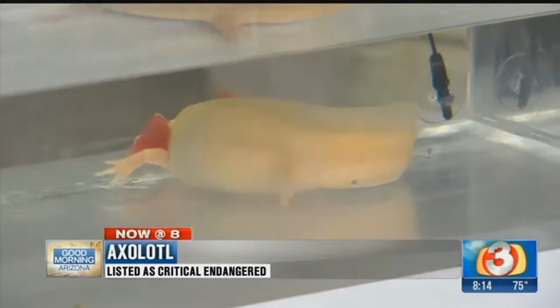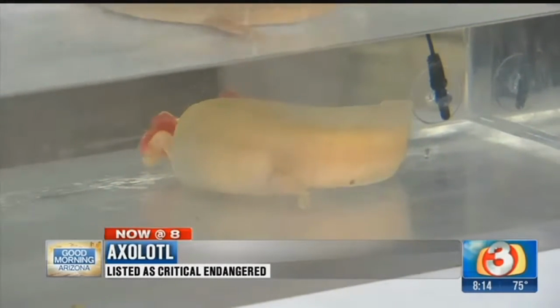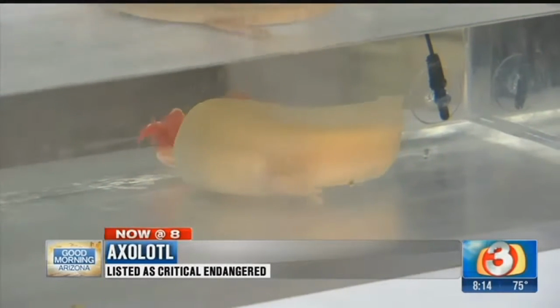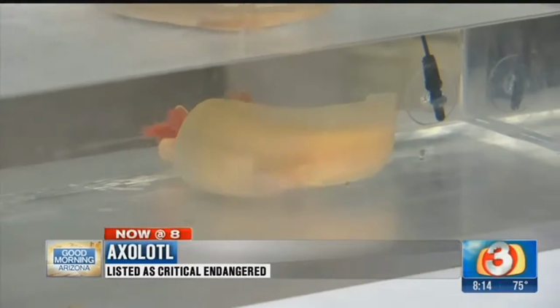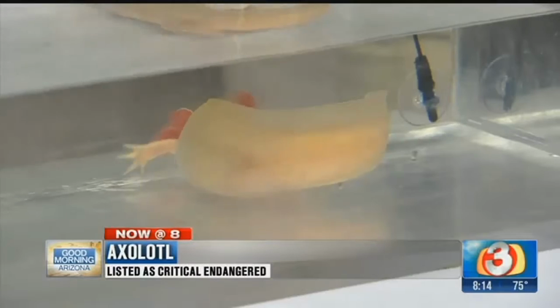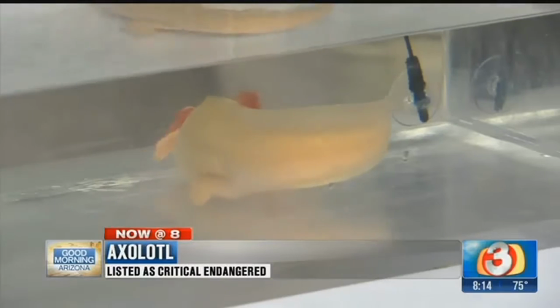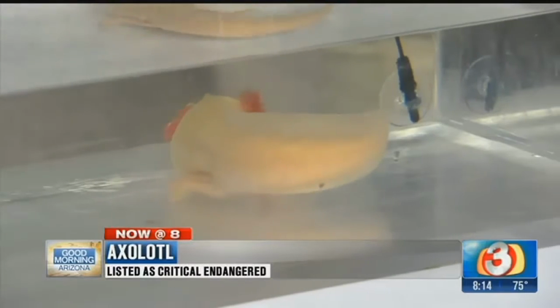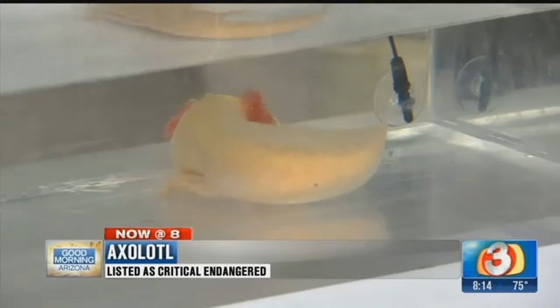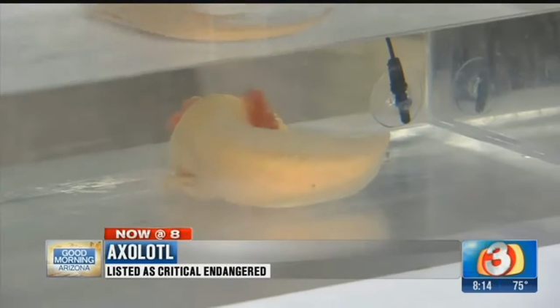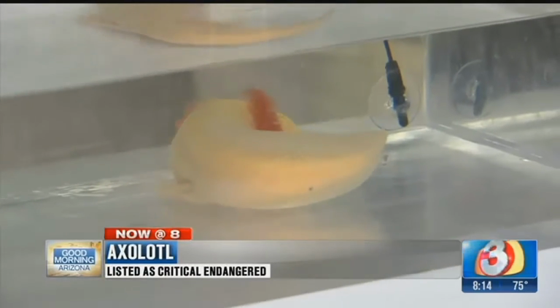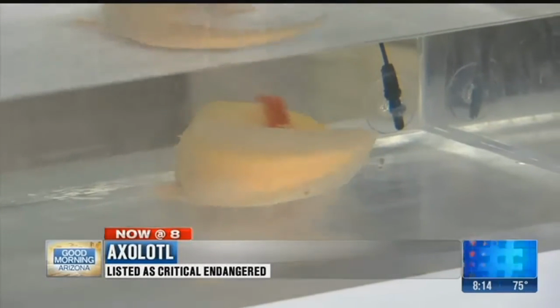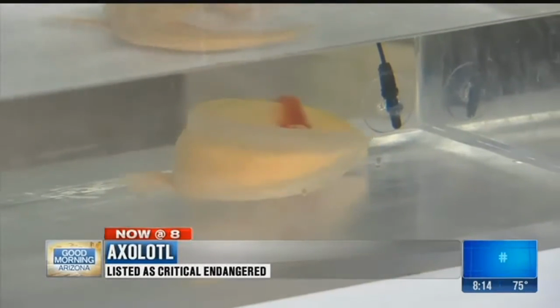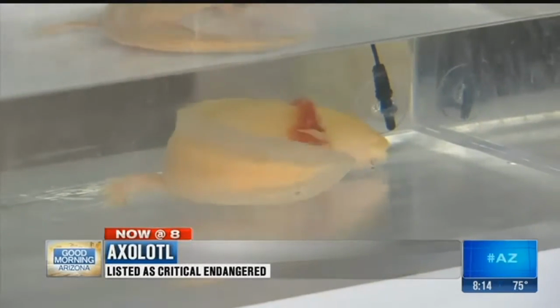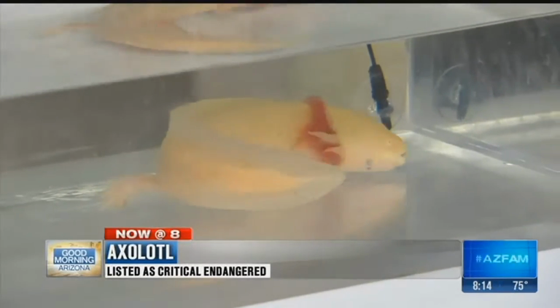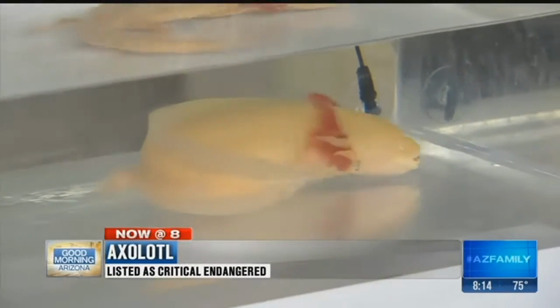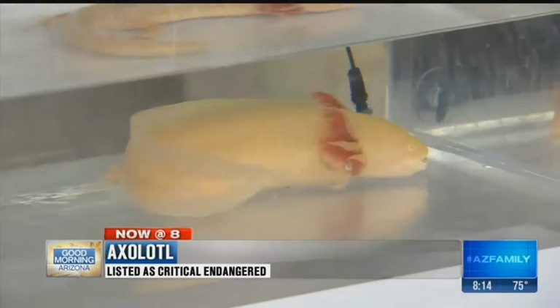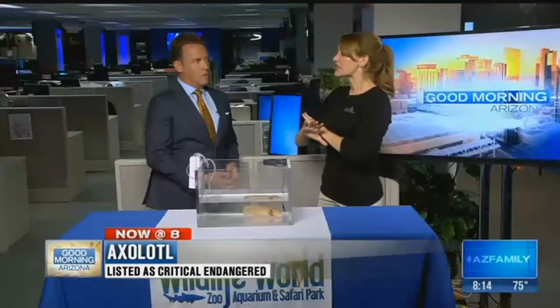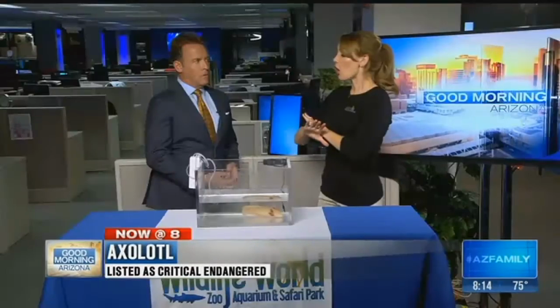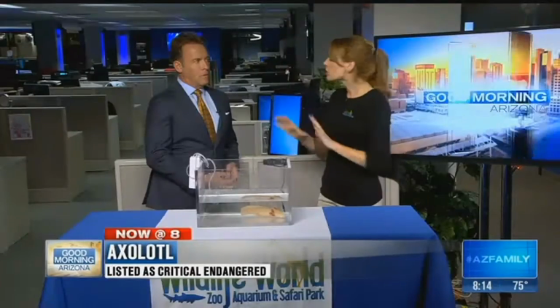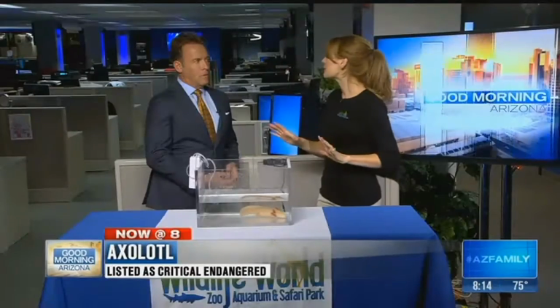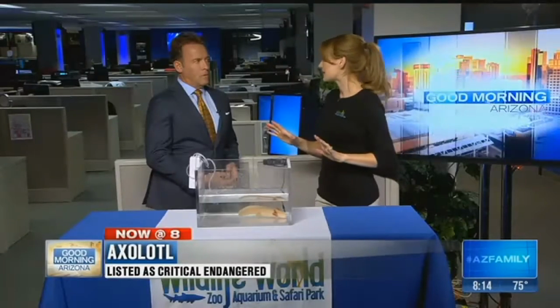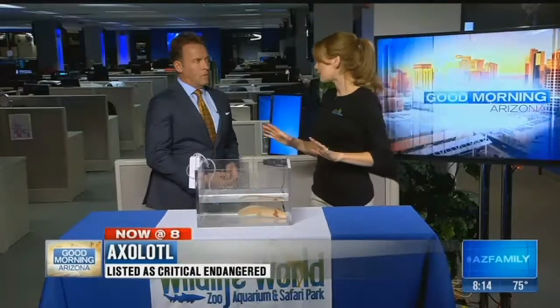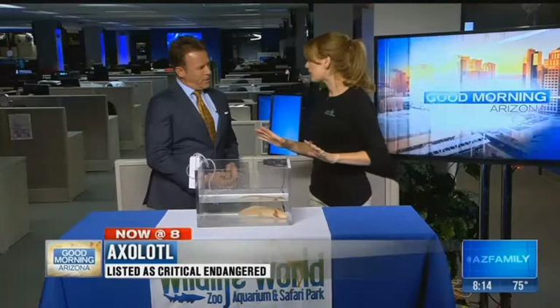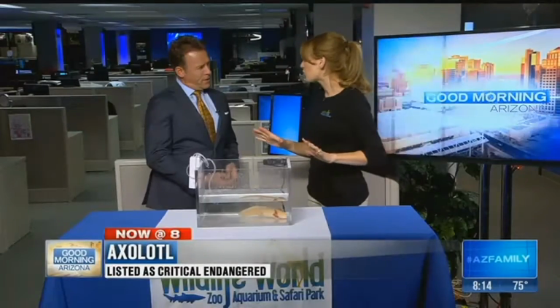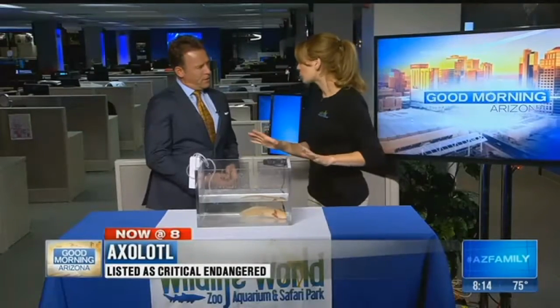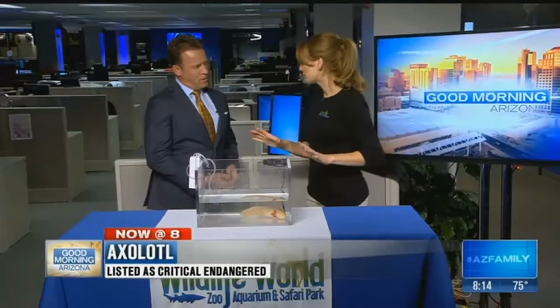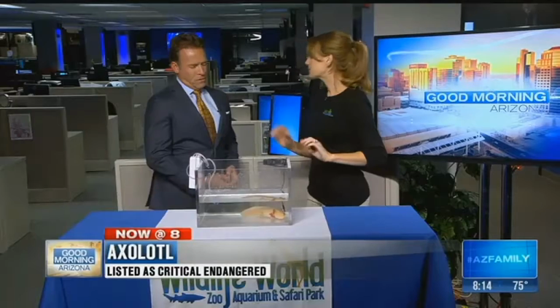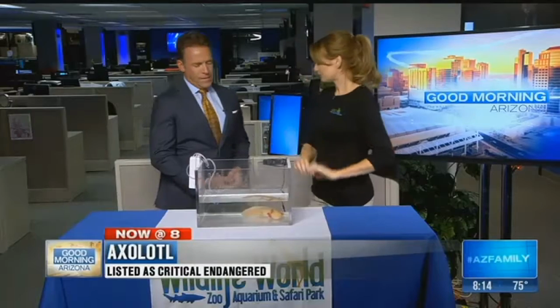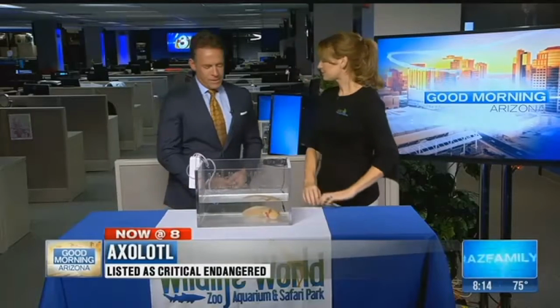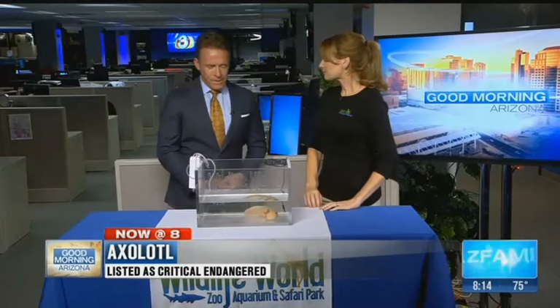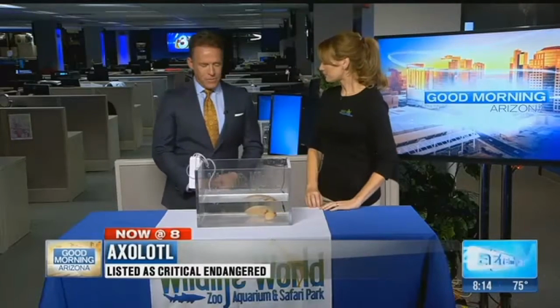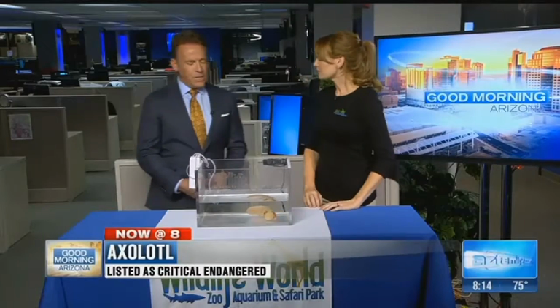Unfortunately, these guys are critically endangered, and that's because they're endemic to a little lake outside of Mexico City. That's the only place they can be found in the world.